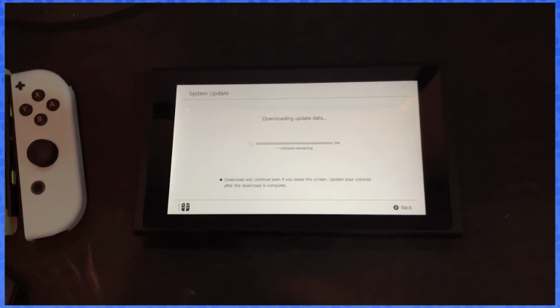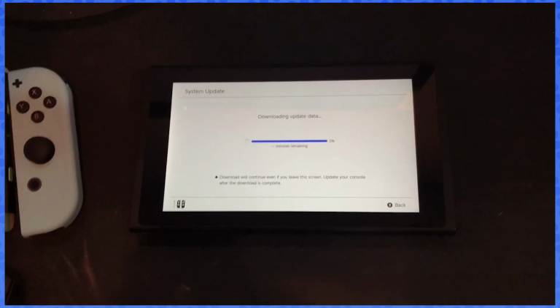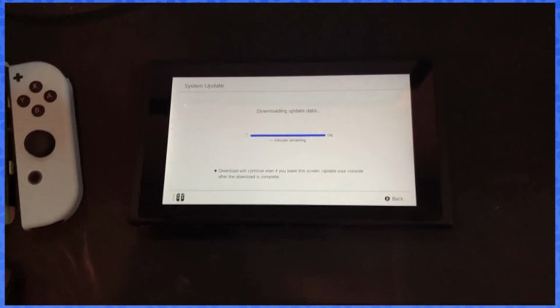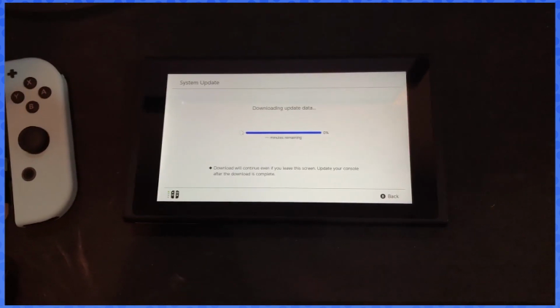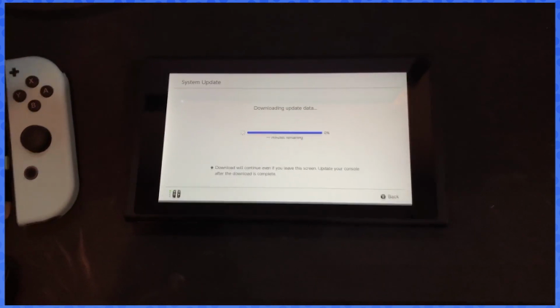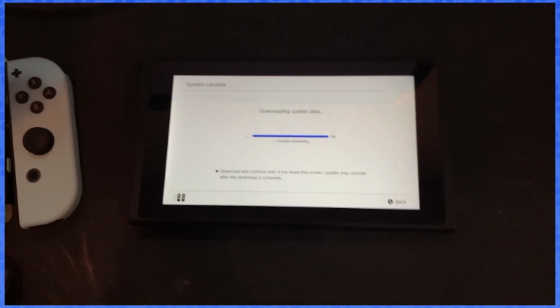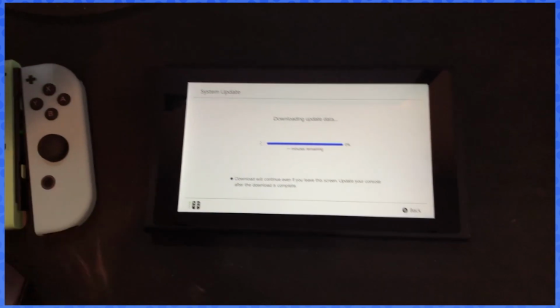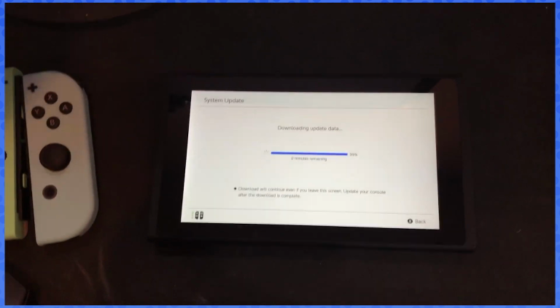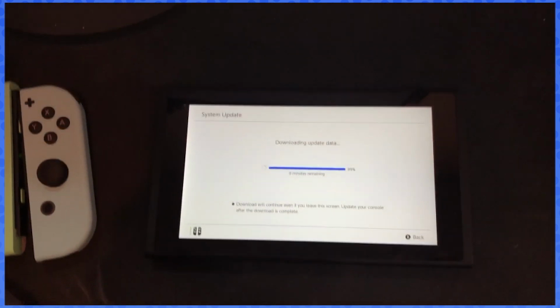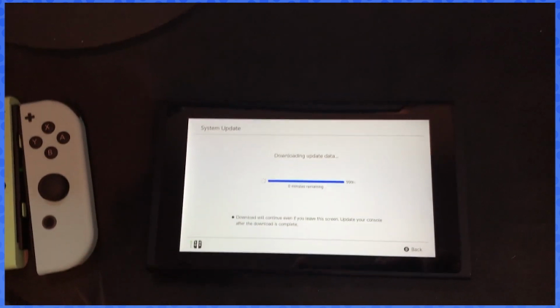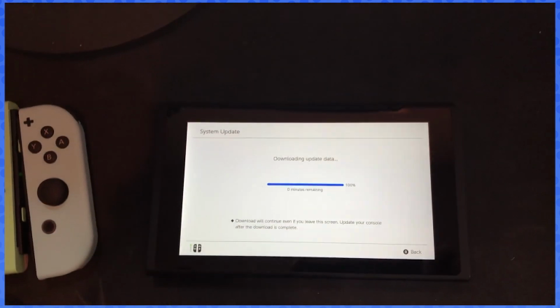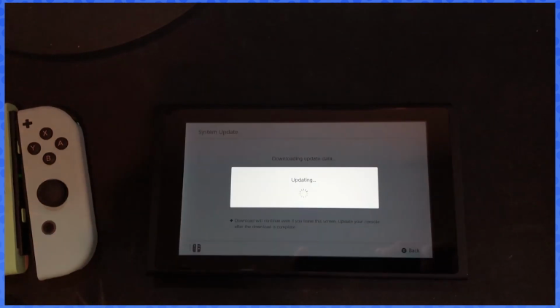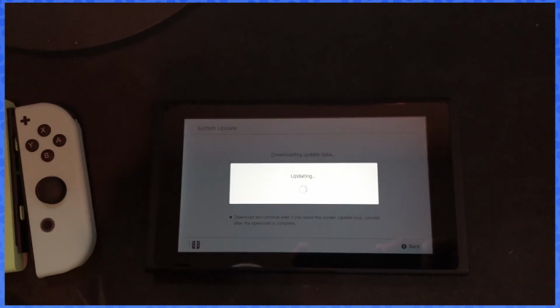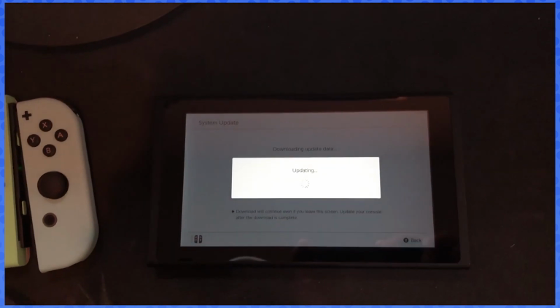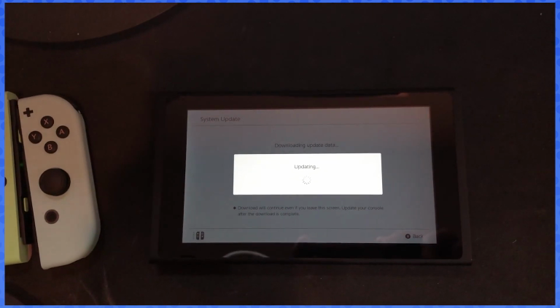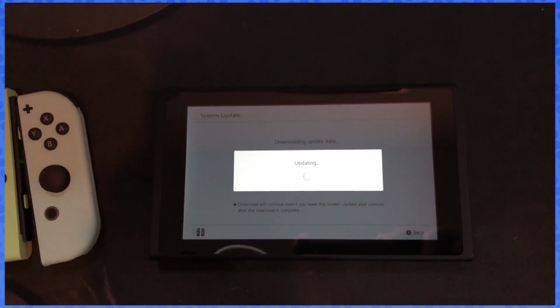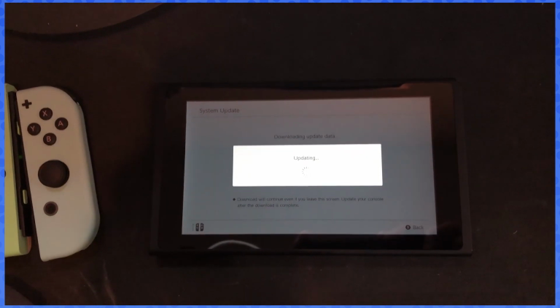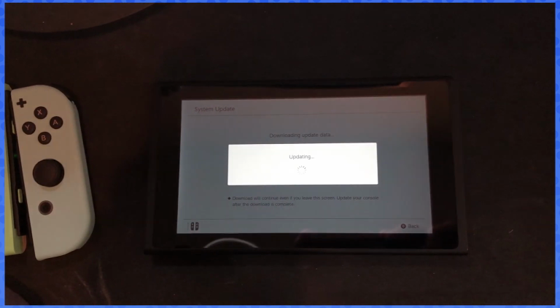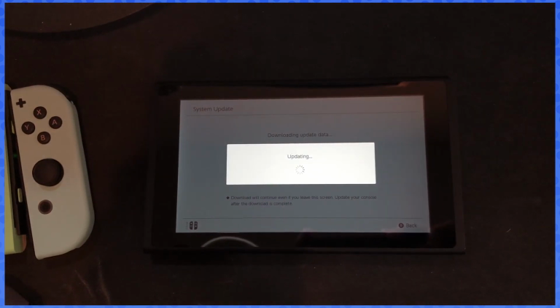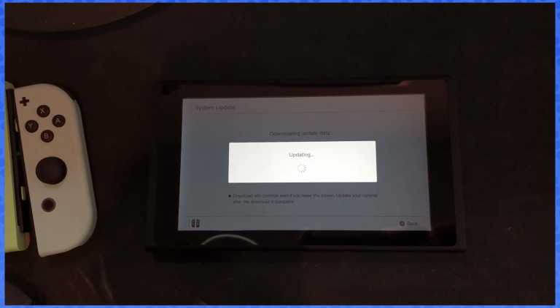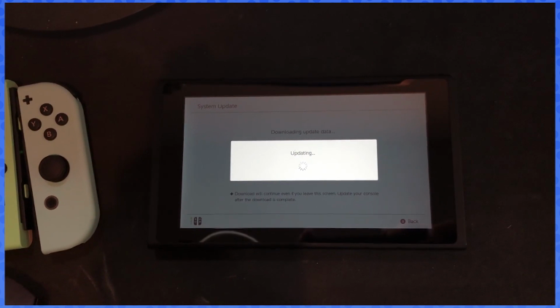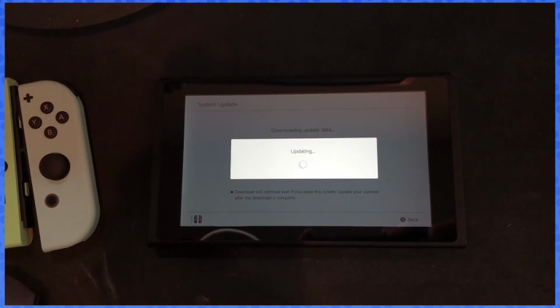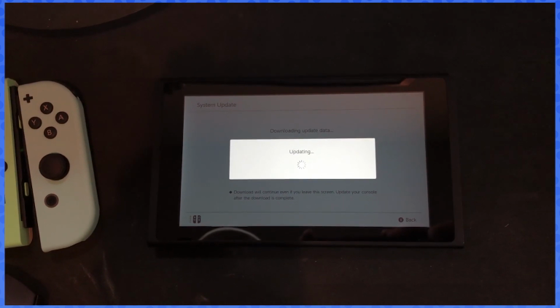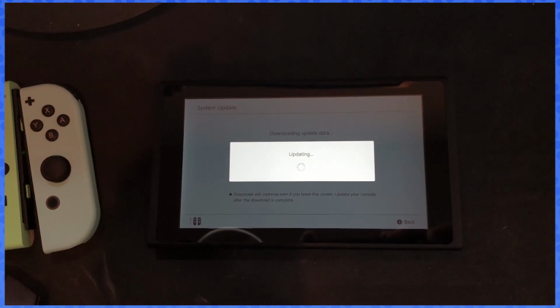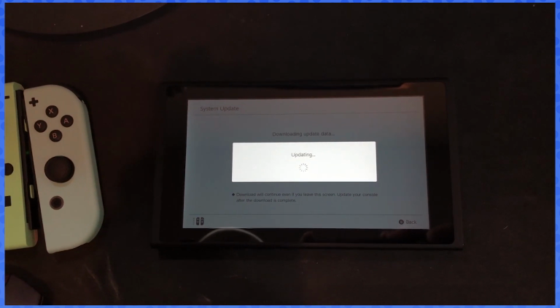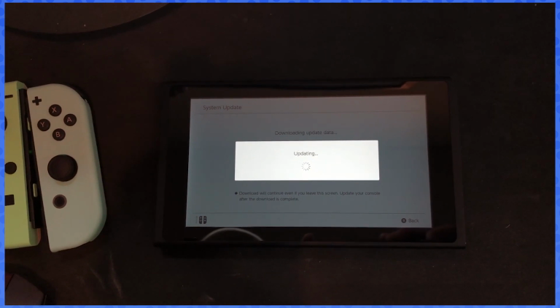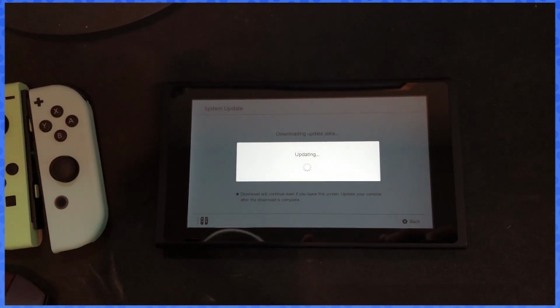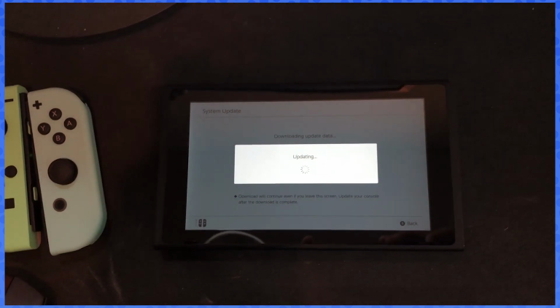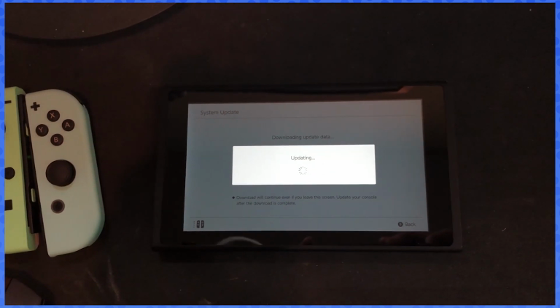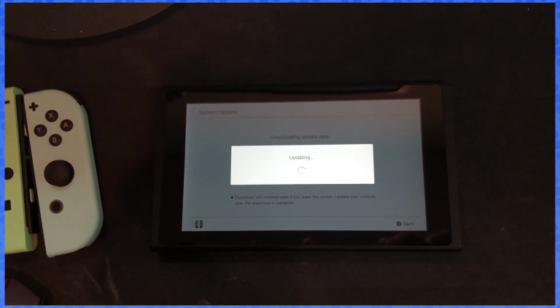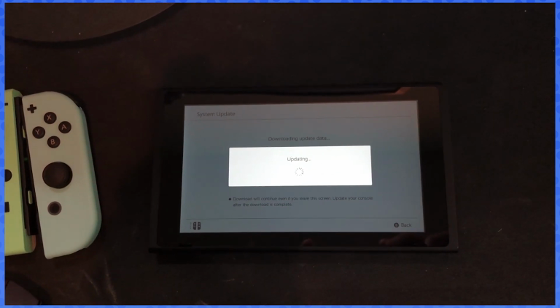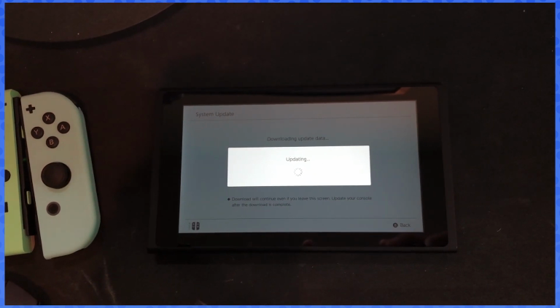Both consoles need to be up to date on the most recent firmware or the transfer will not work. We're gonna be here a while waiting for the download.